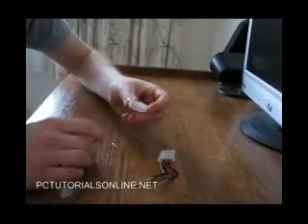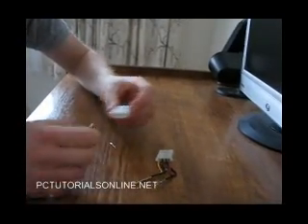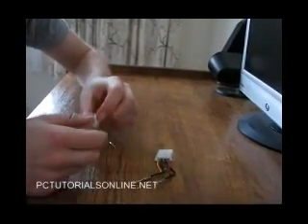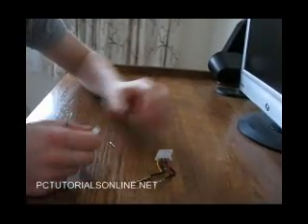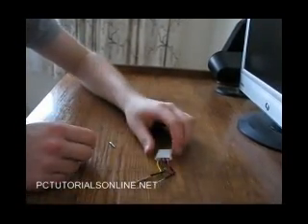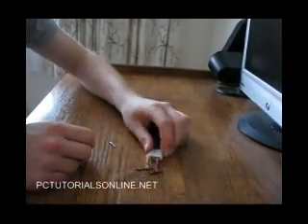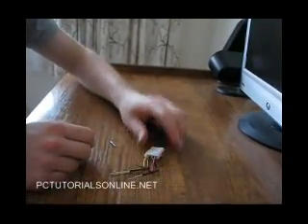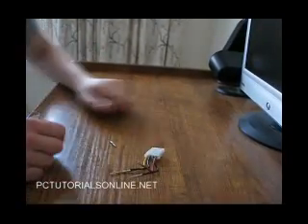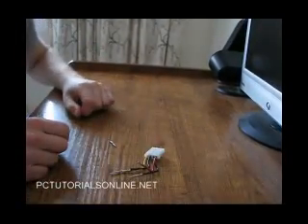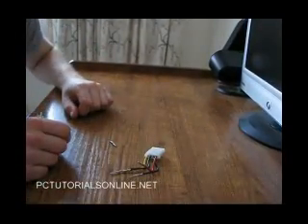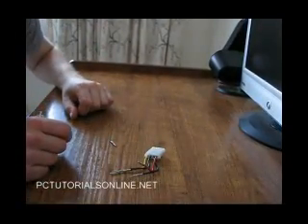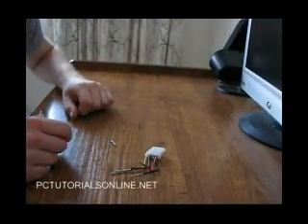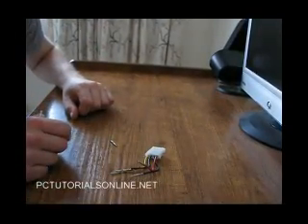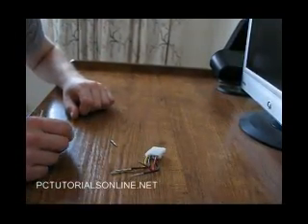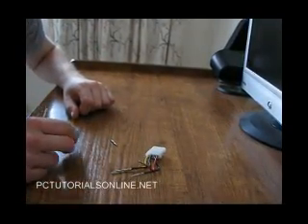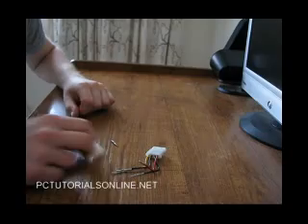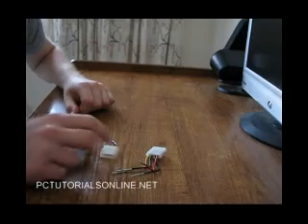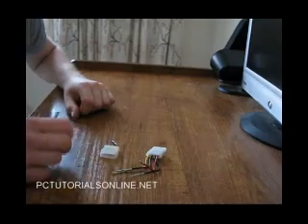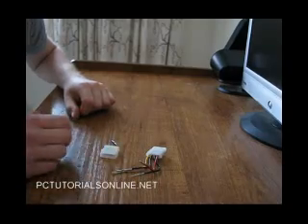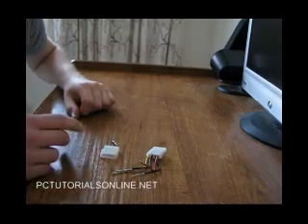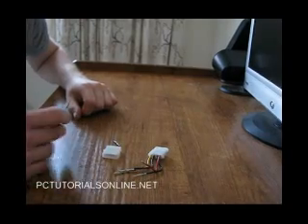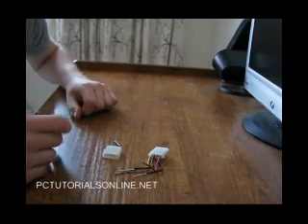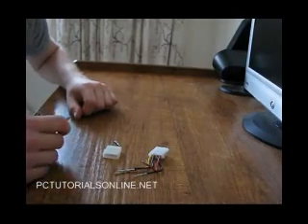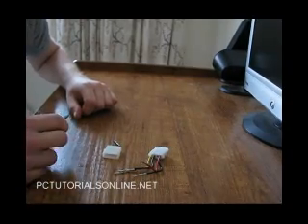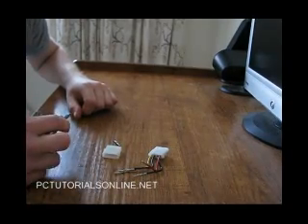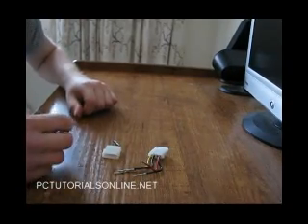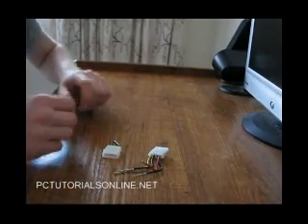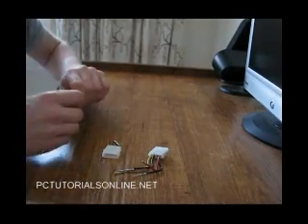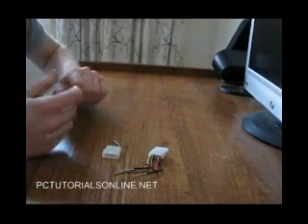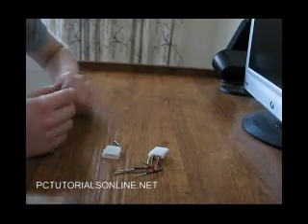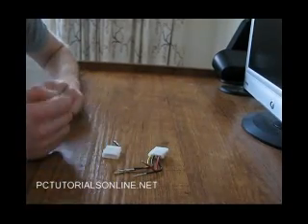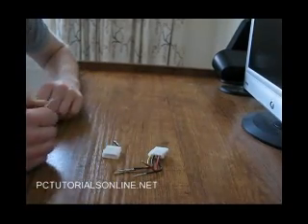Just make sure you remember where the cables go back together, because you don't want to put them in the wrong way — it will cause lots of problems.